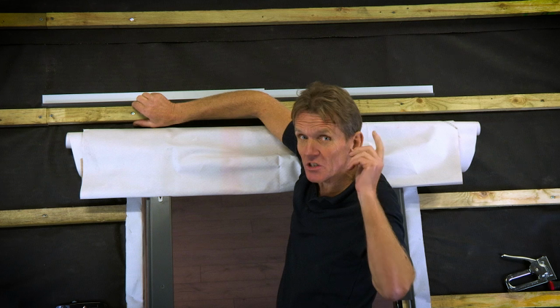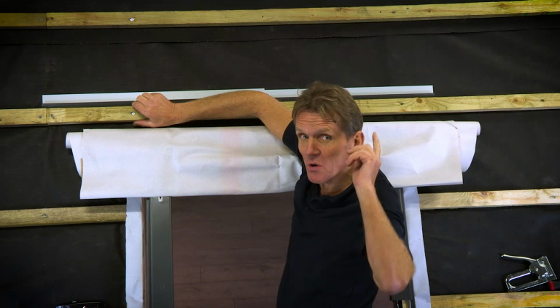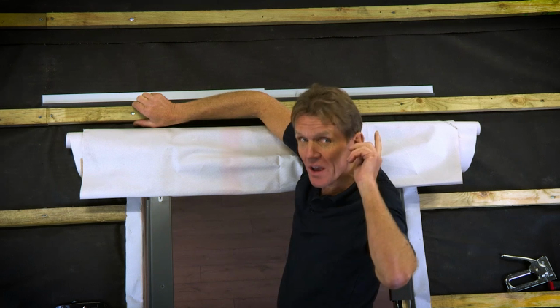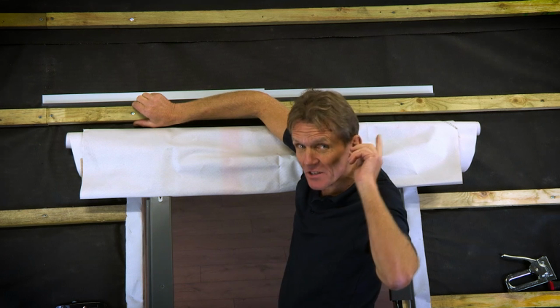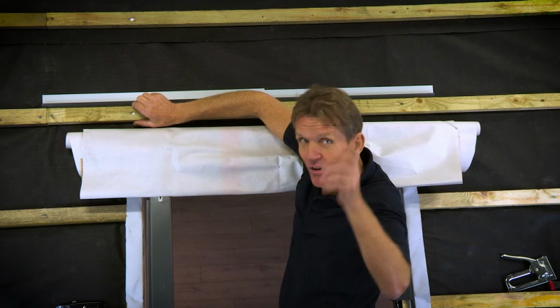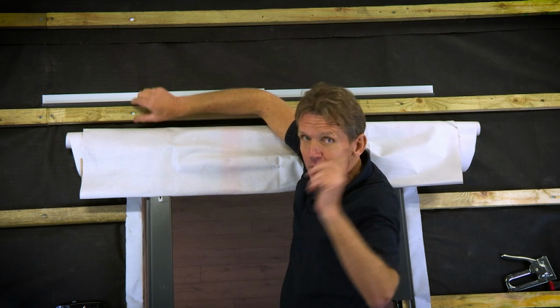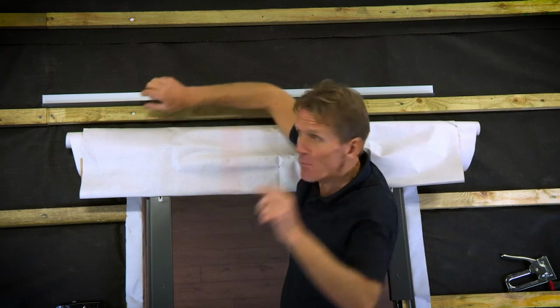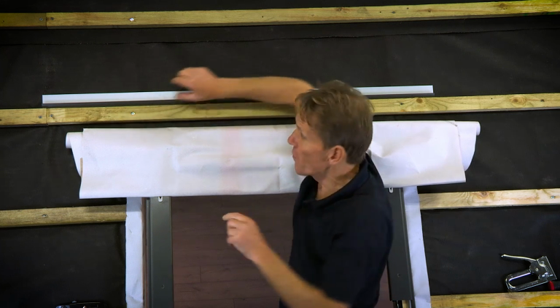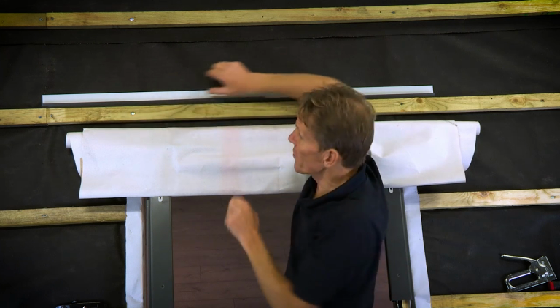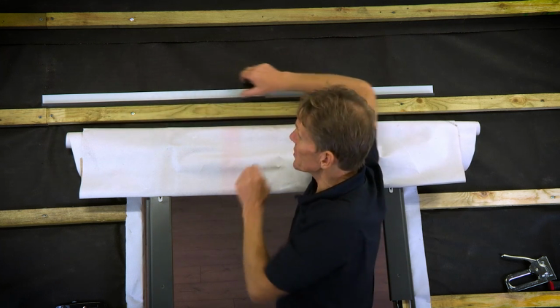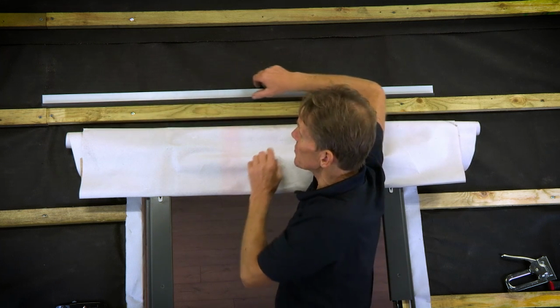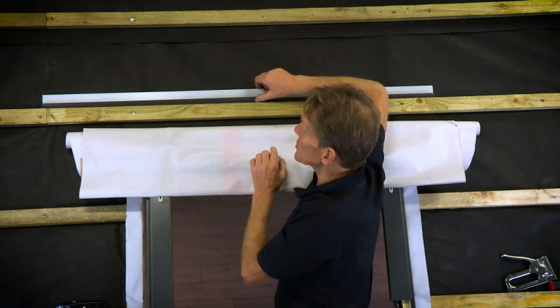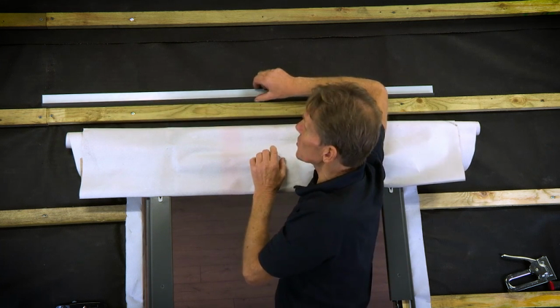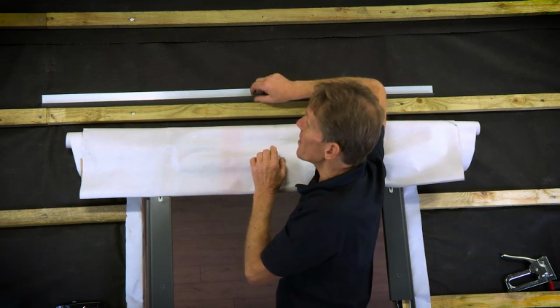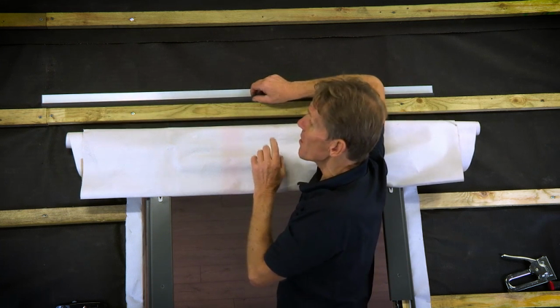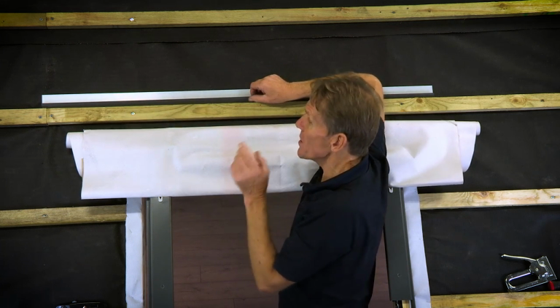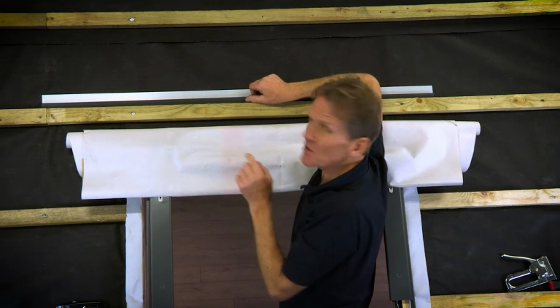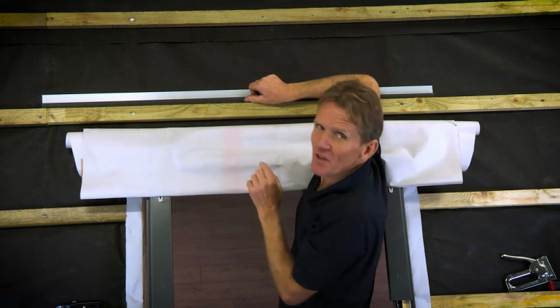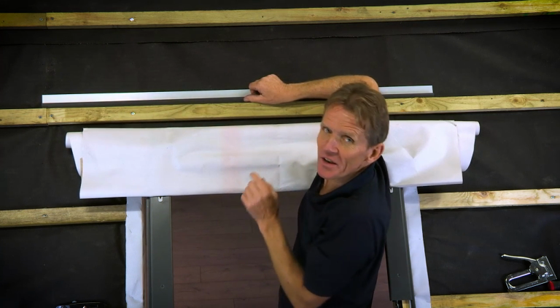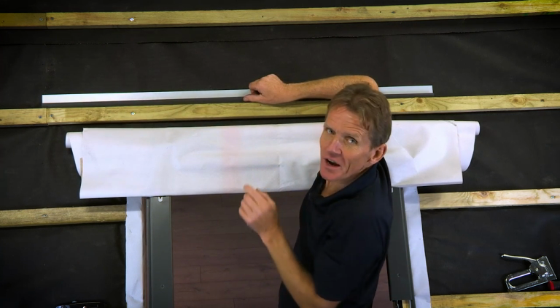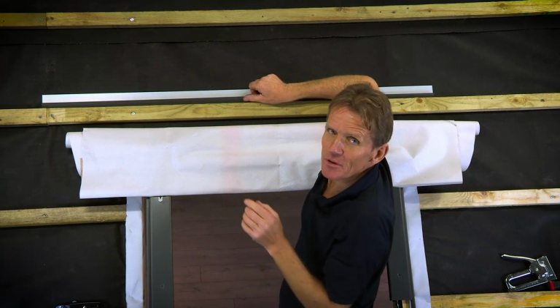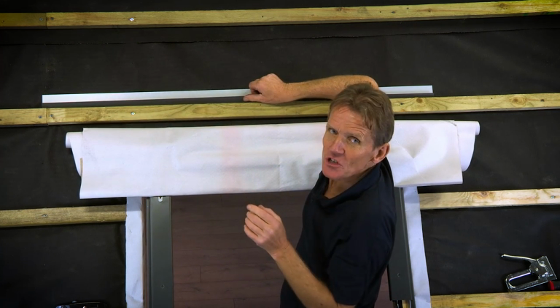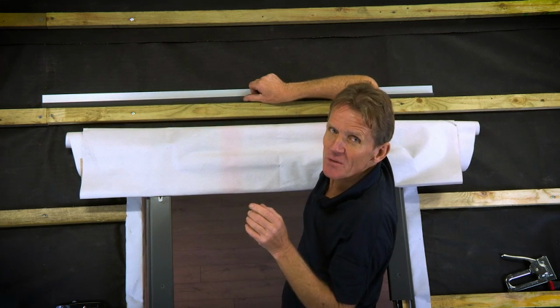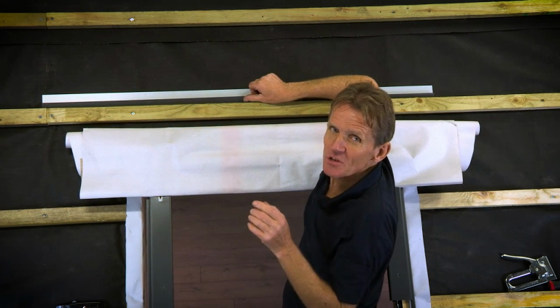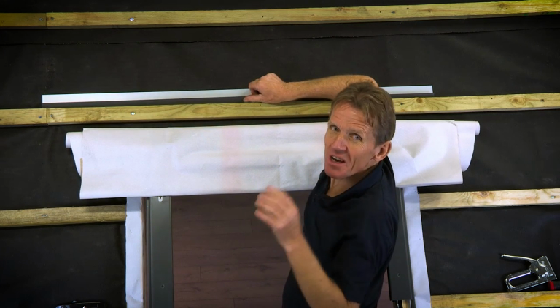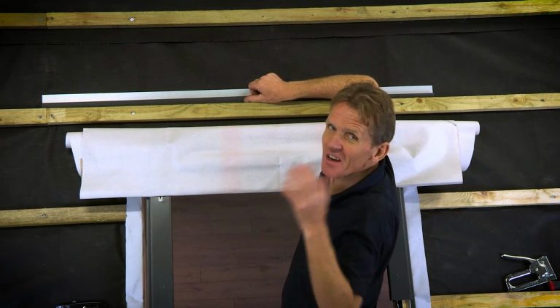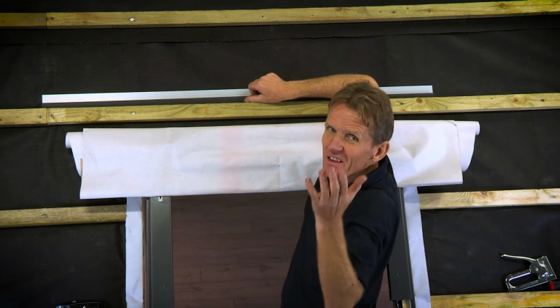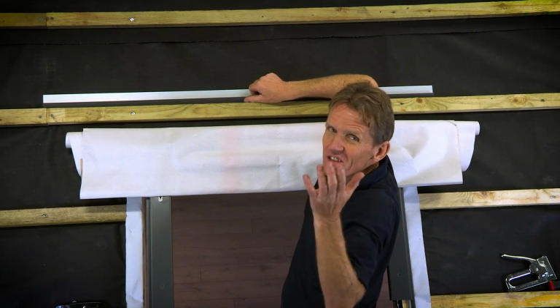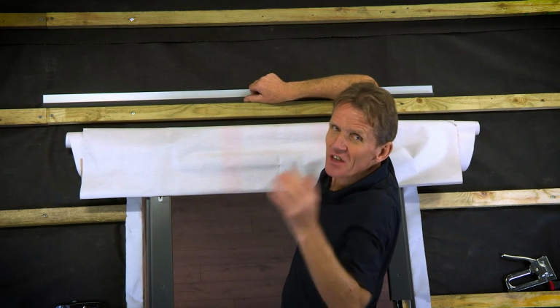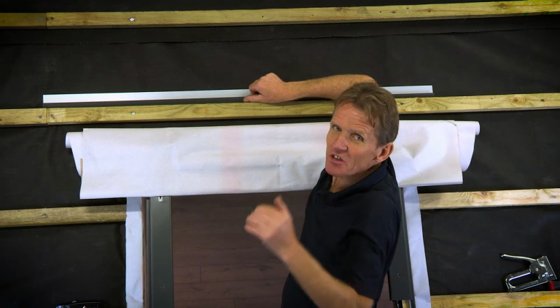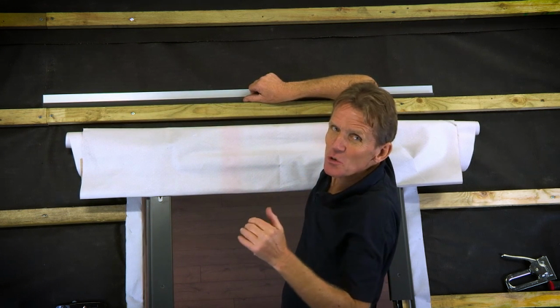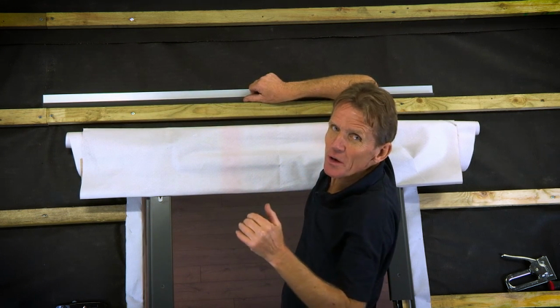So it's very important that we do this job, and once you've done it a couple of times there's nothing to it.